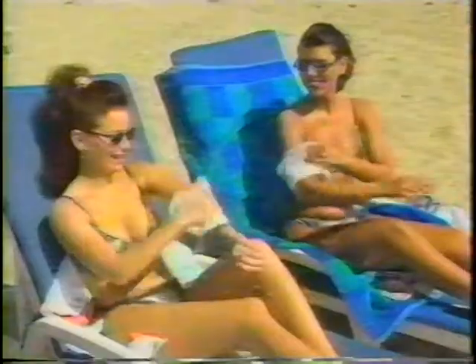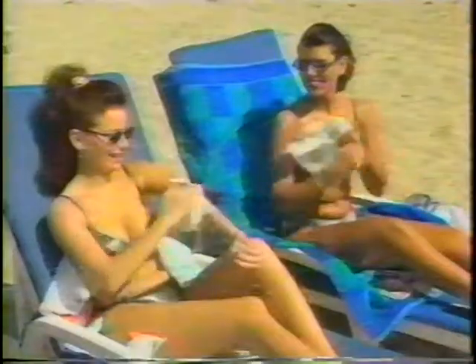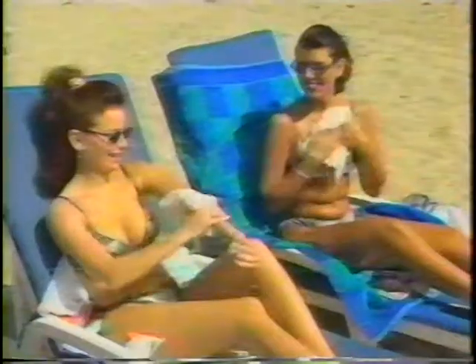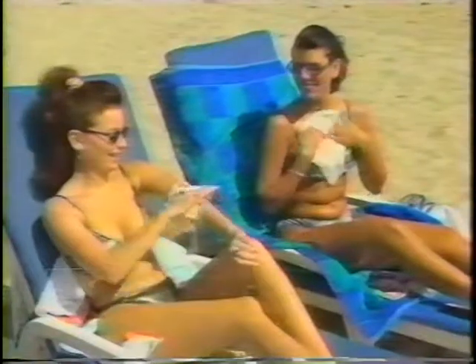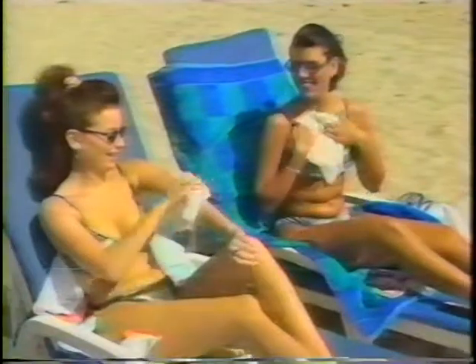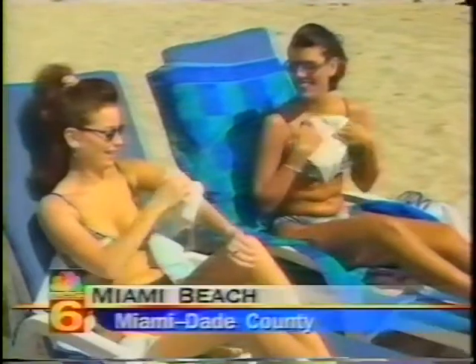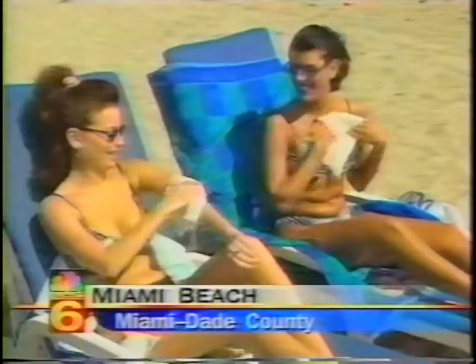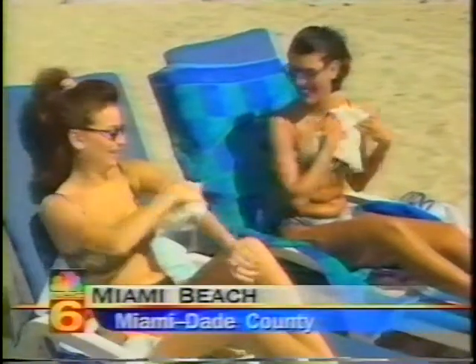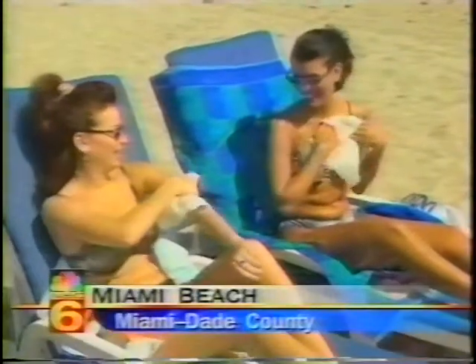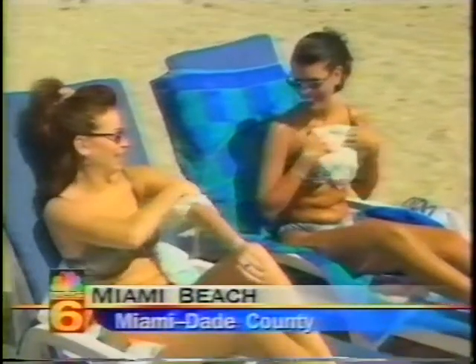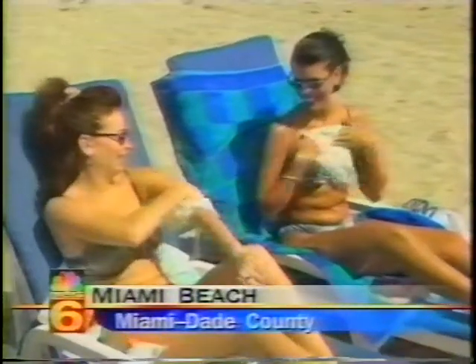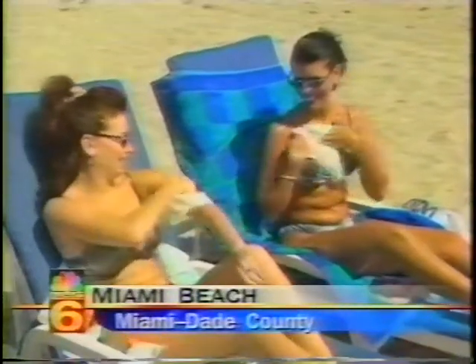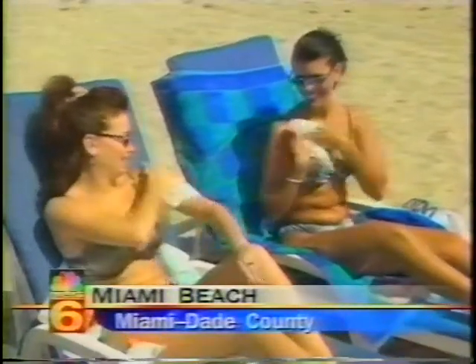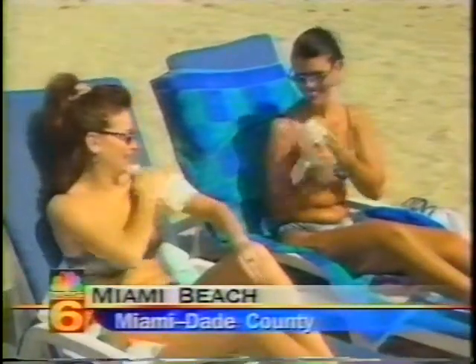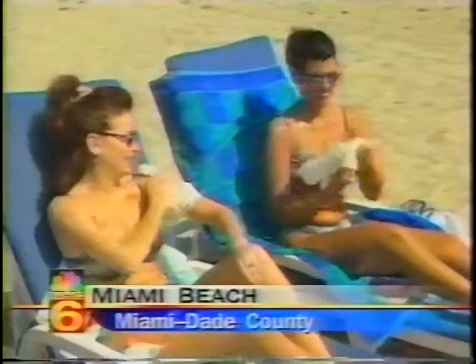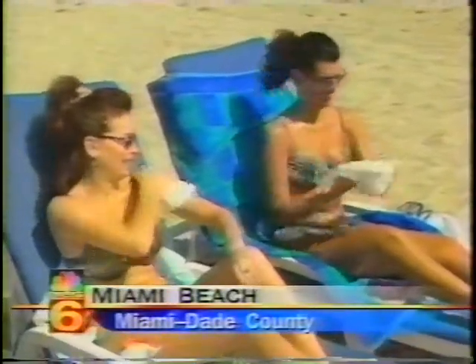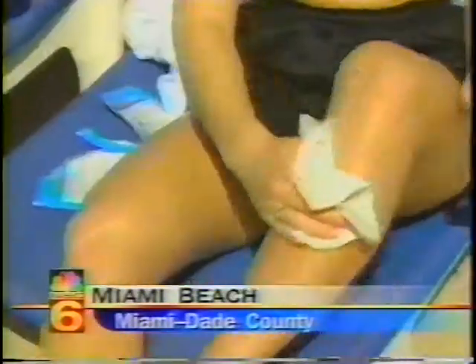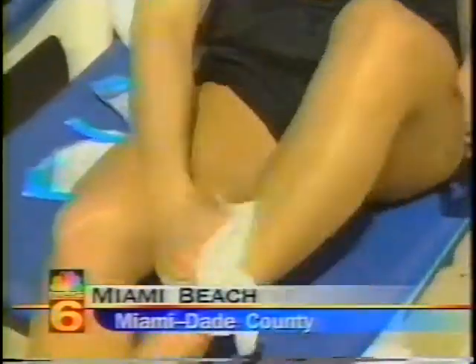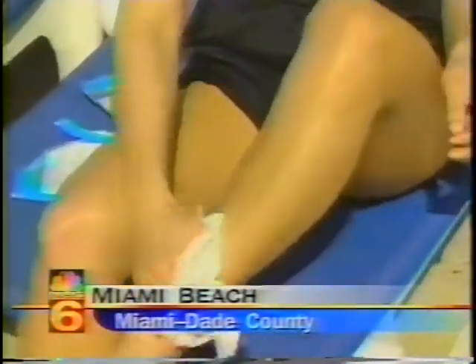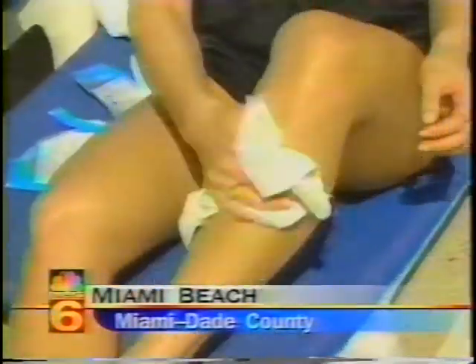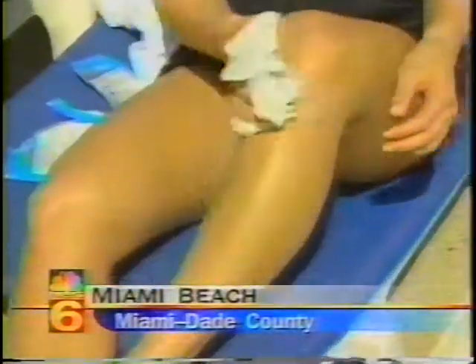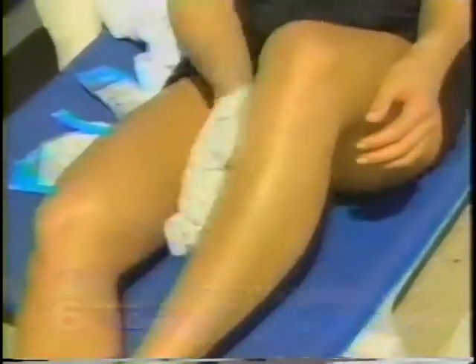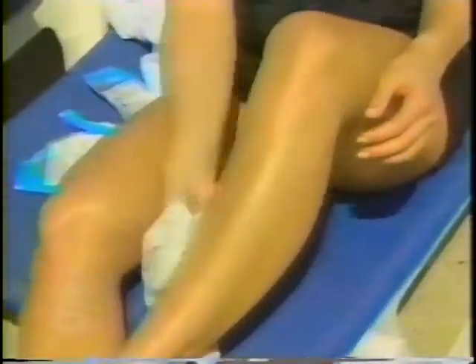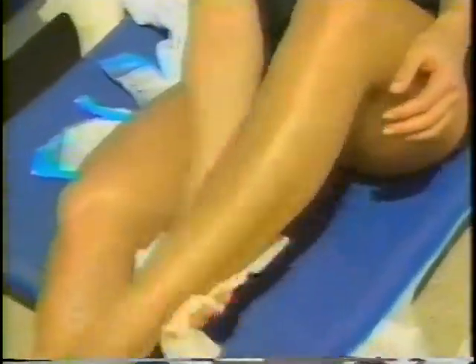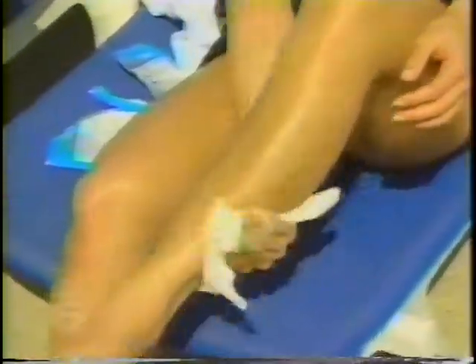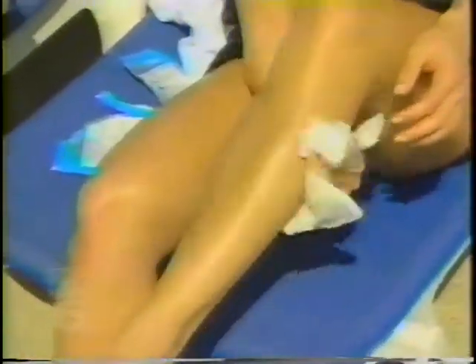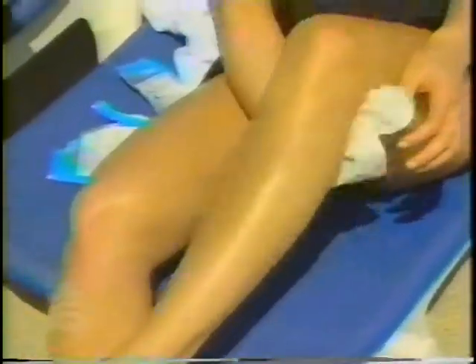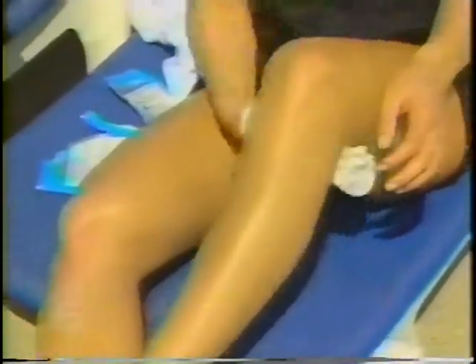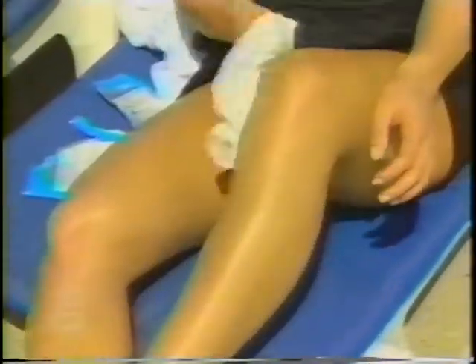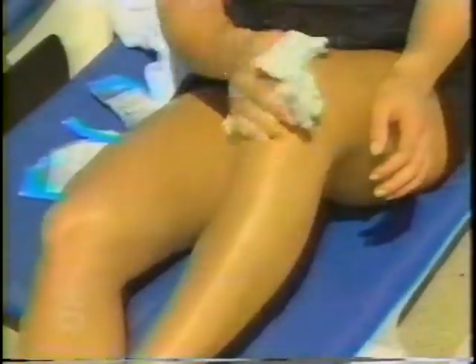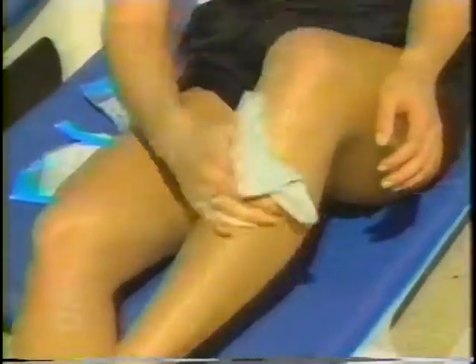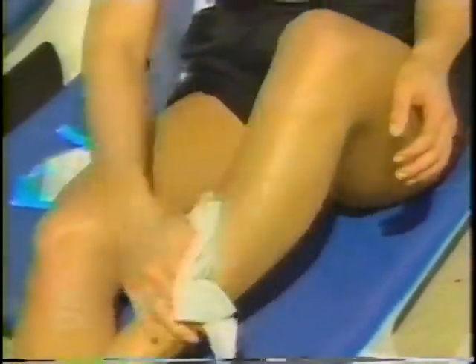We asked some South Florida beachgoers to try it out. Reactions were enthusiastic: it's really cool, relaxing, and refreshing.